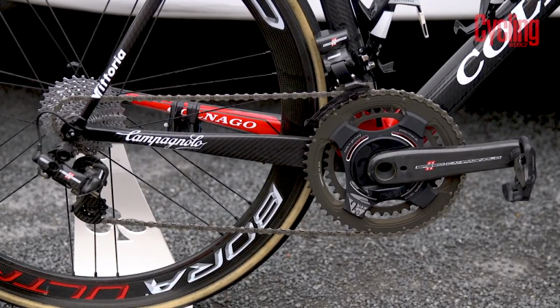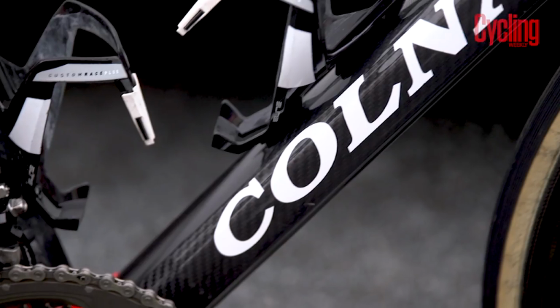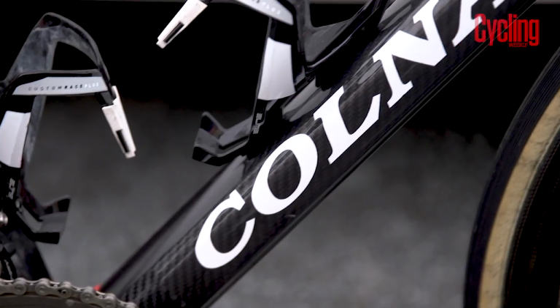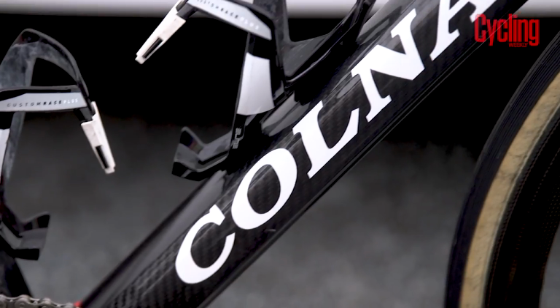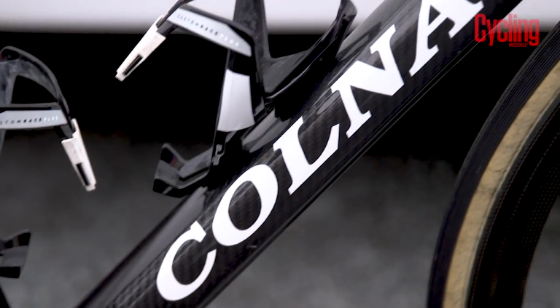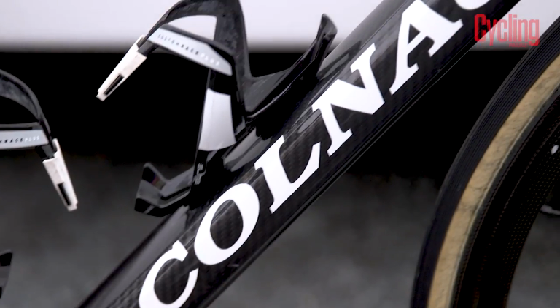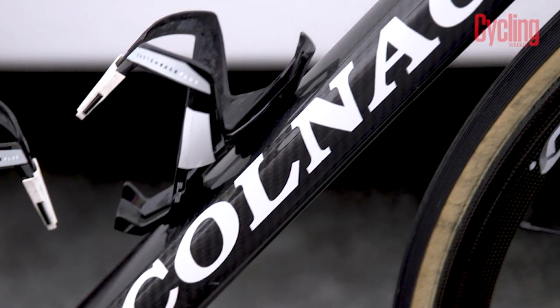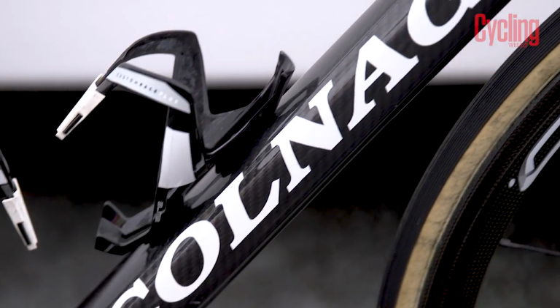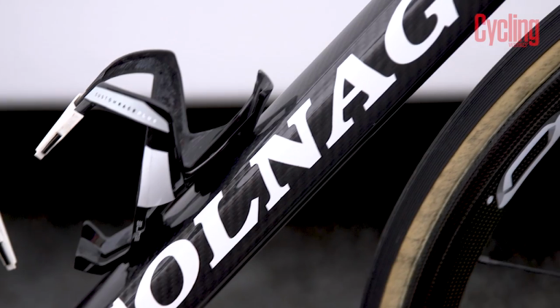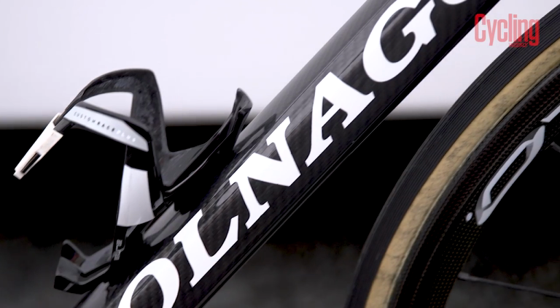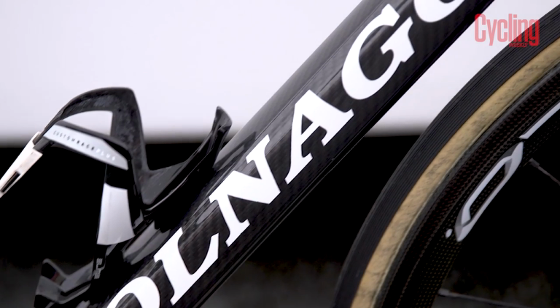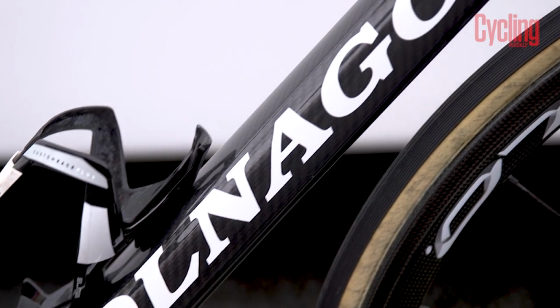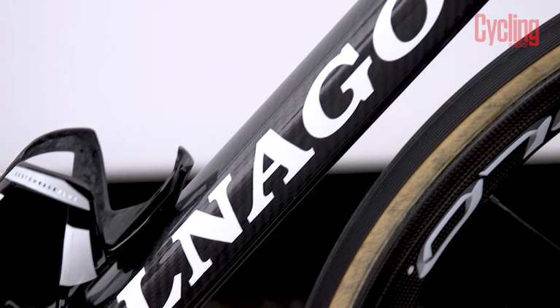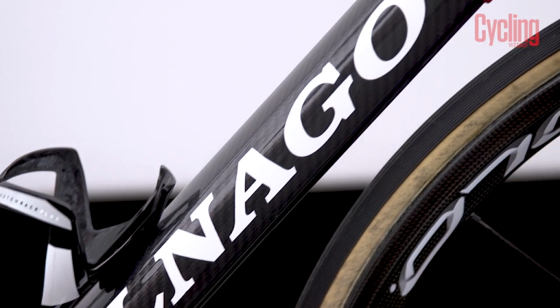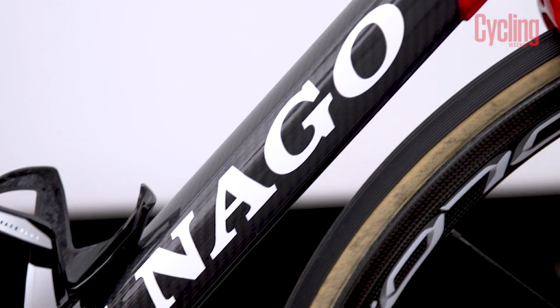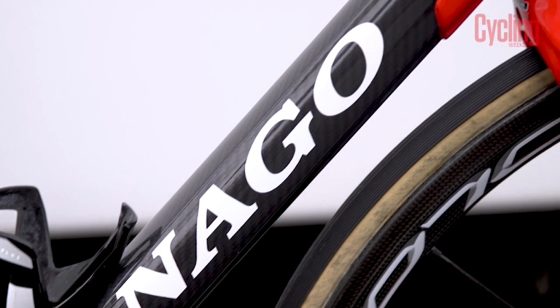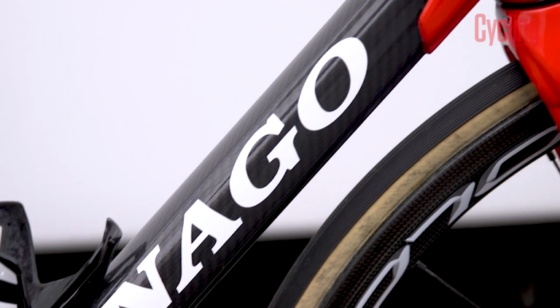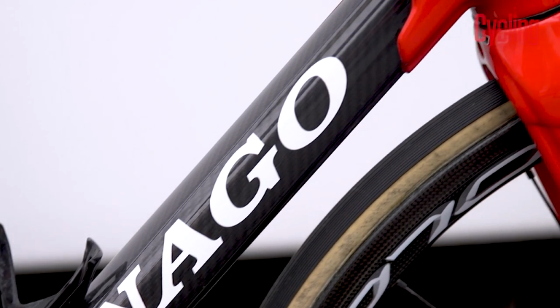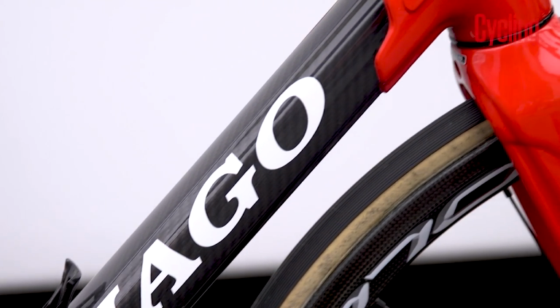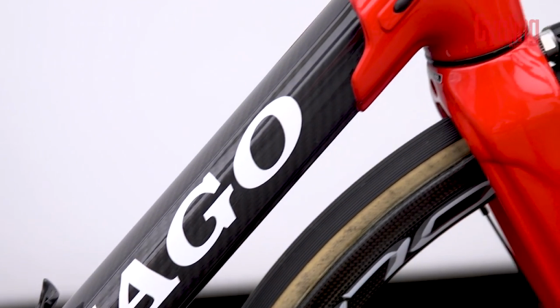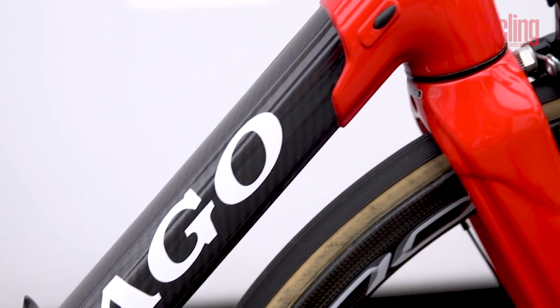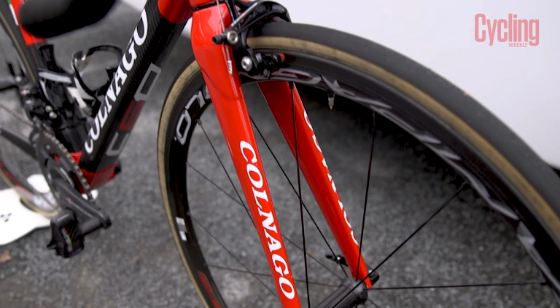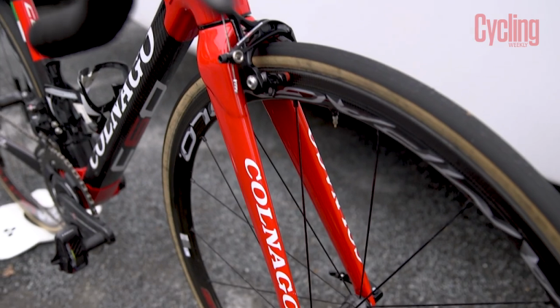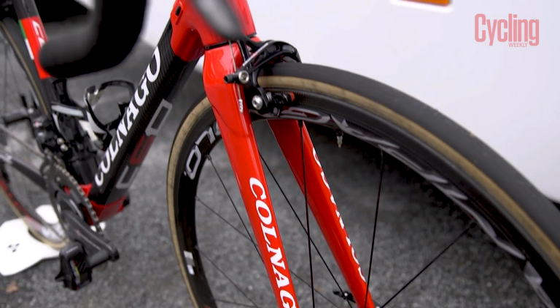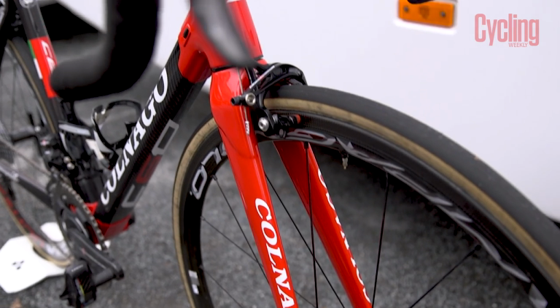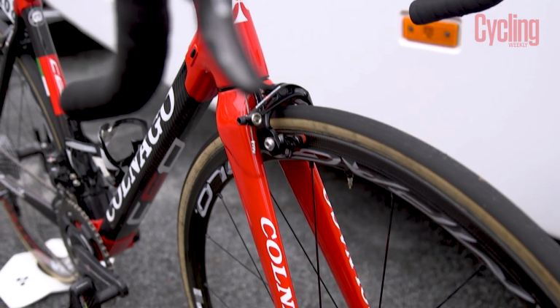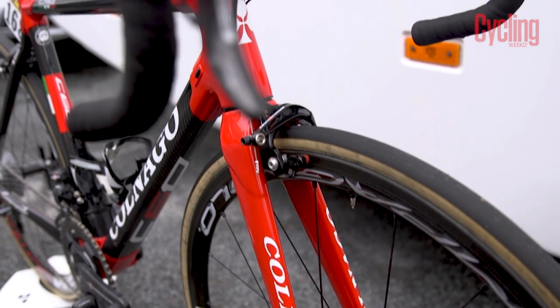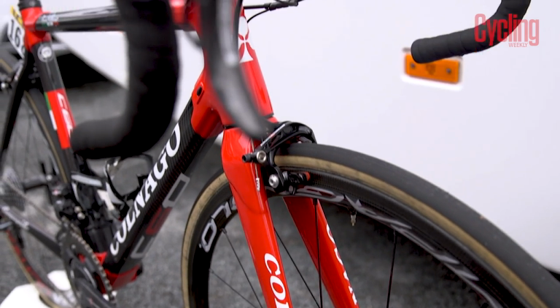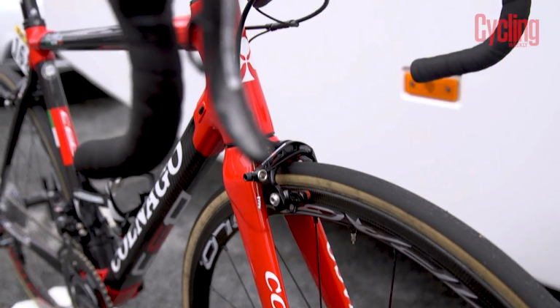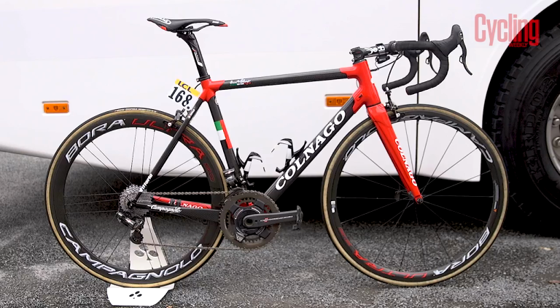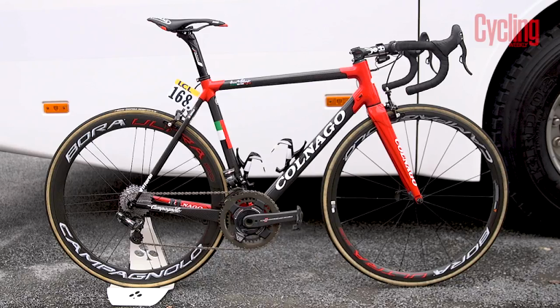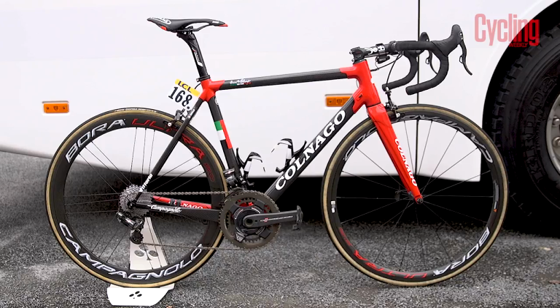The C60 may not be the most aerodynamic bike in the pro peloton, but it is certainly one of the nicest looking.